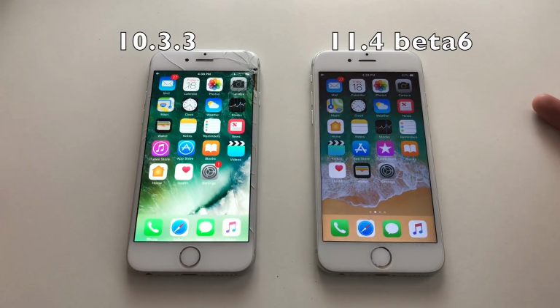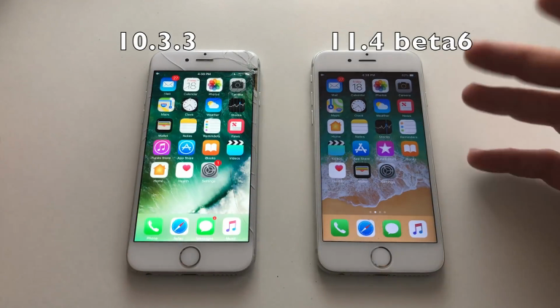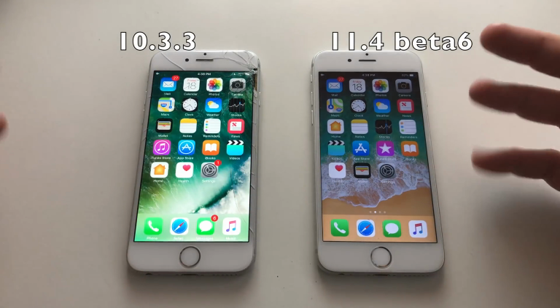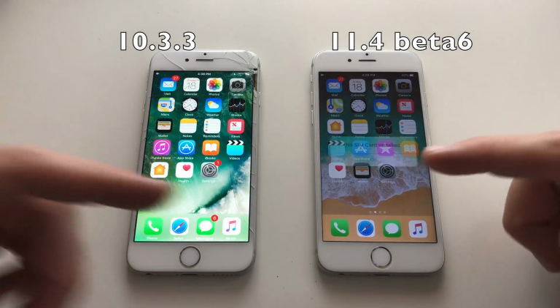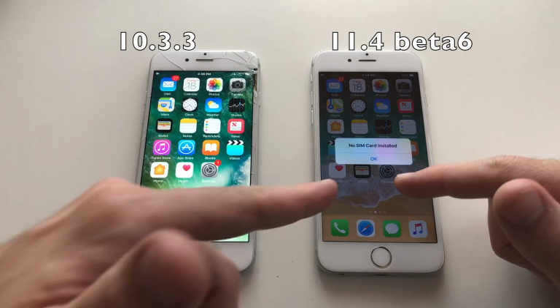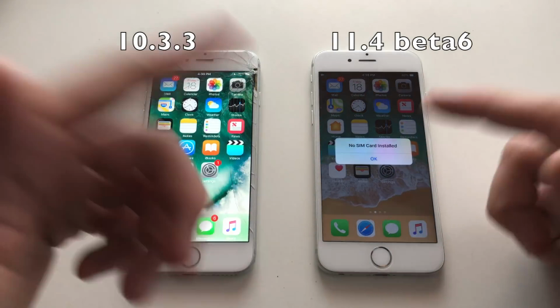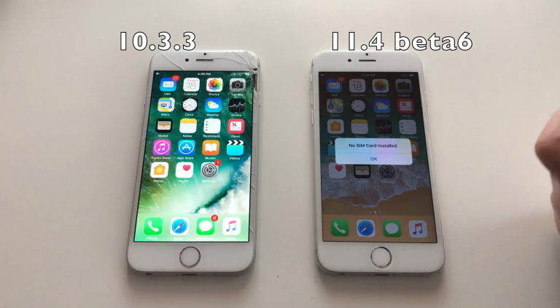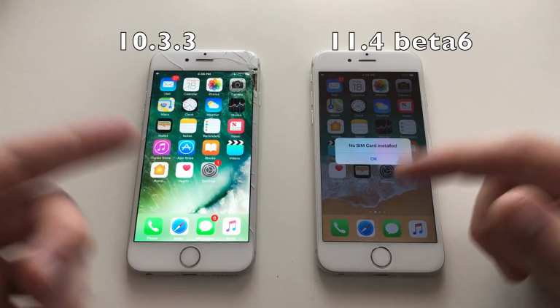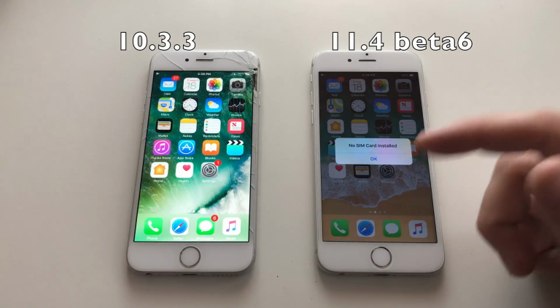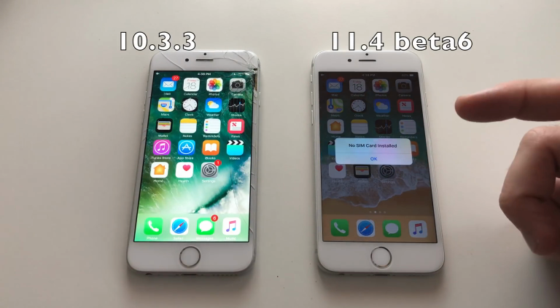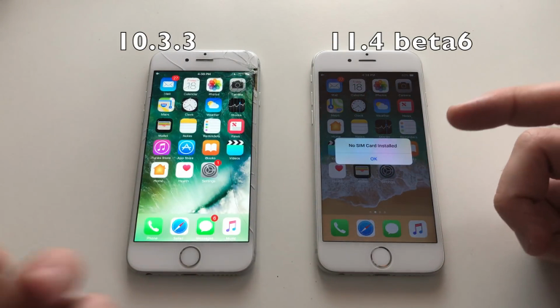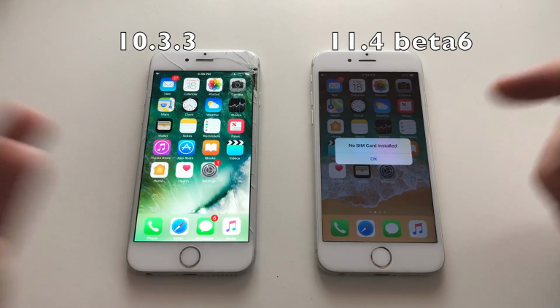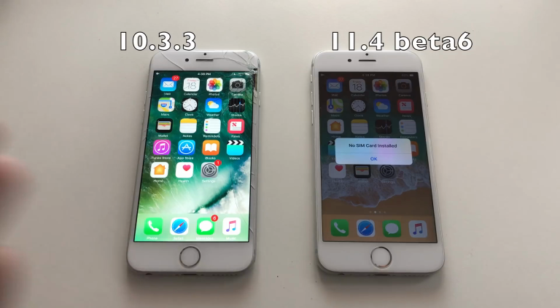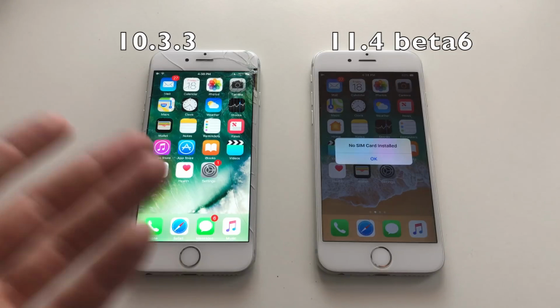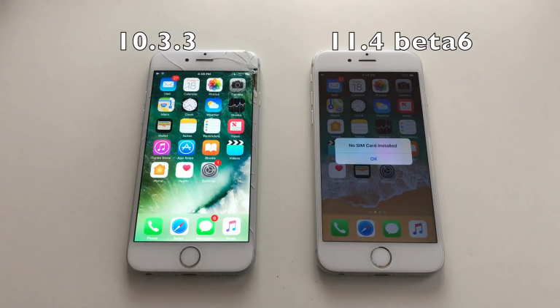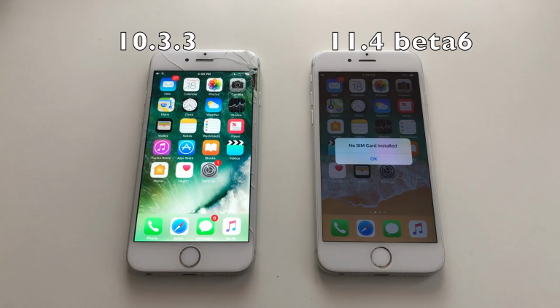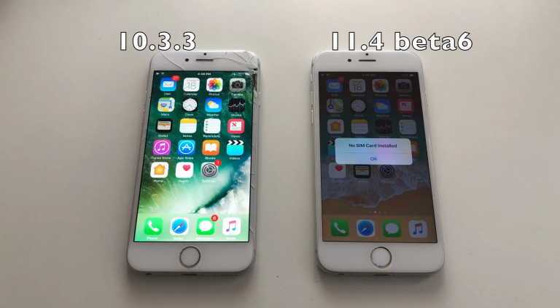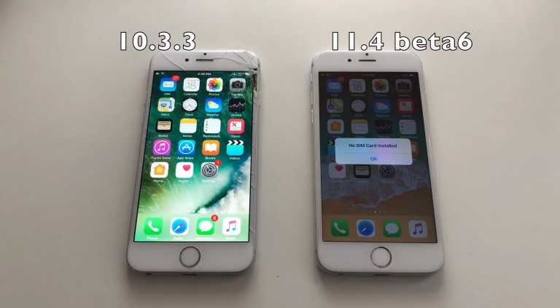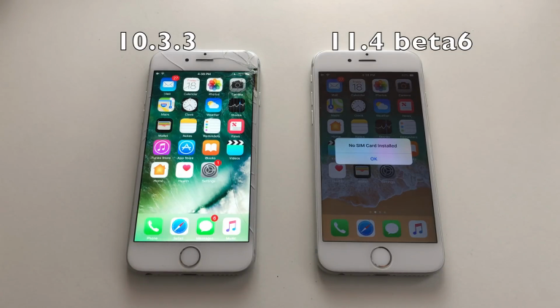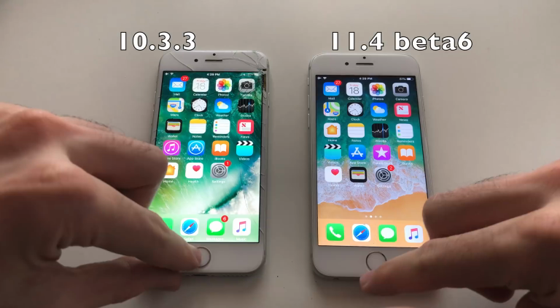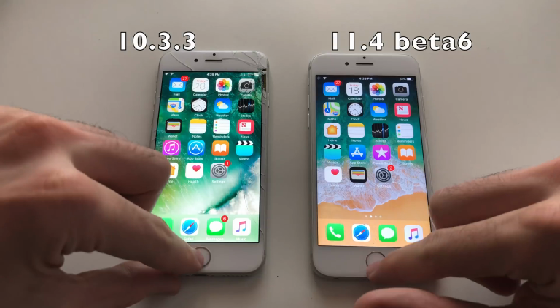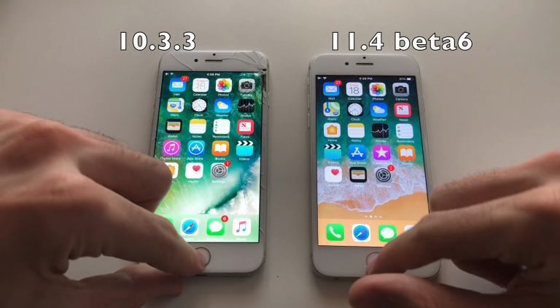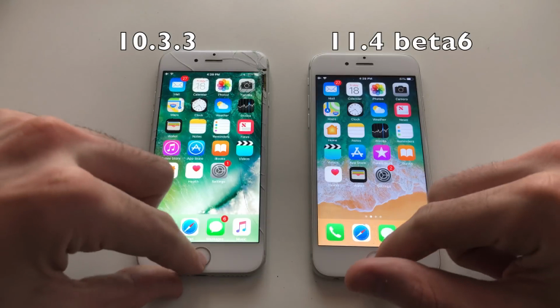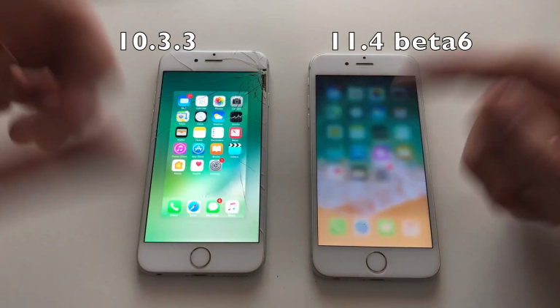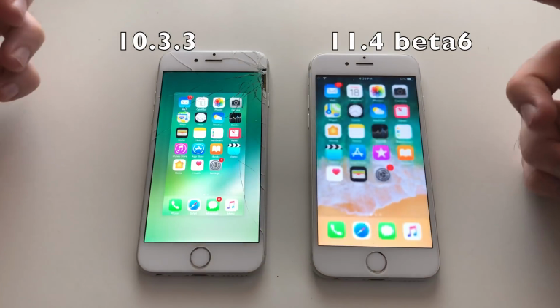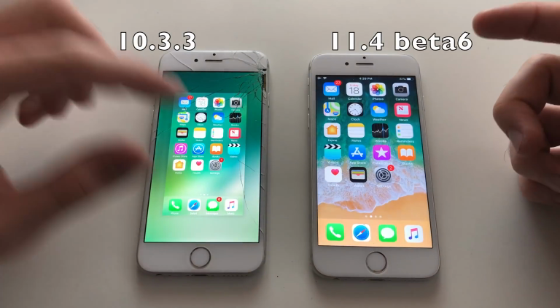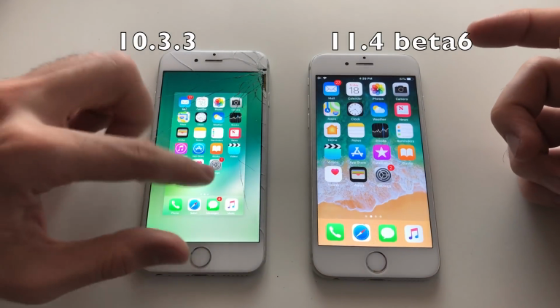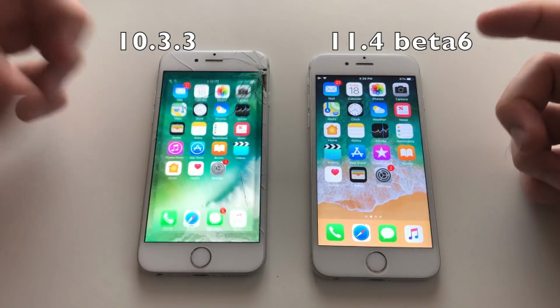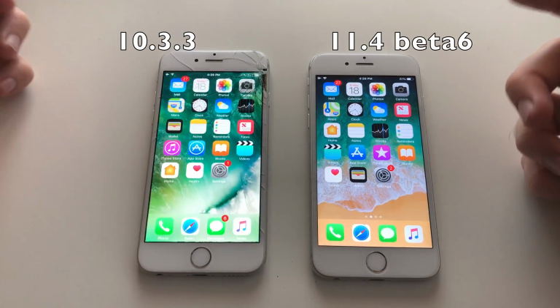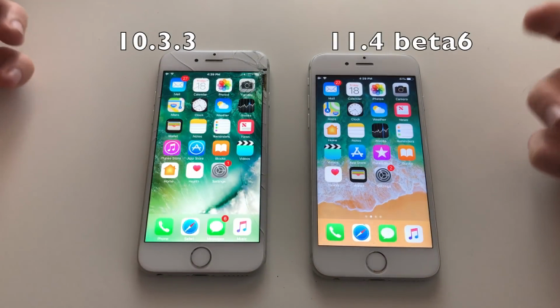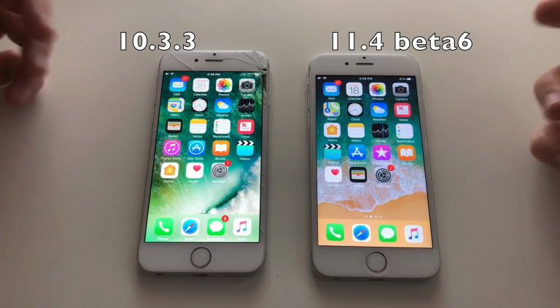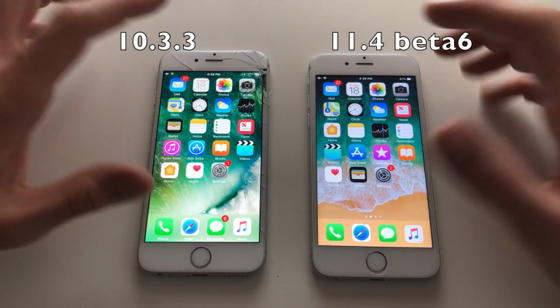There's some animation lag there. 10.3.3 was smoother. Both phones have nothing running in the background, so let's just start.